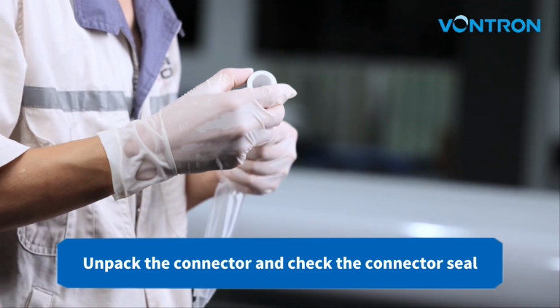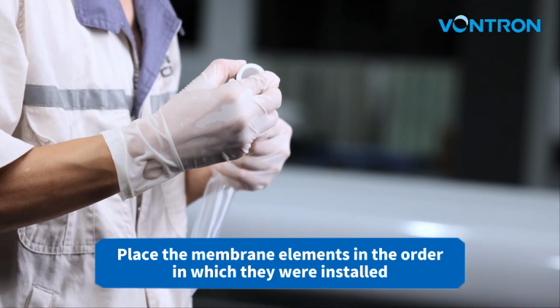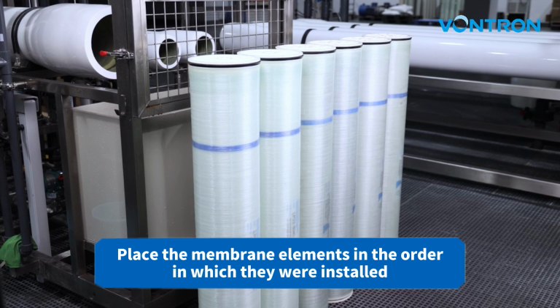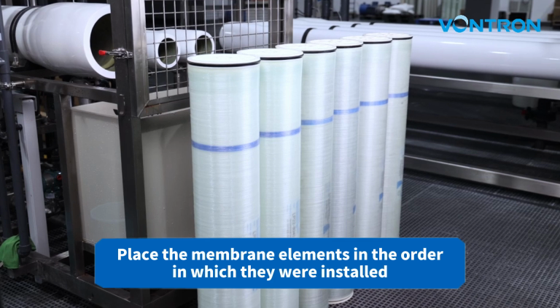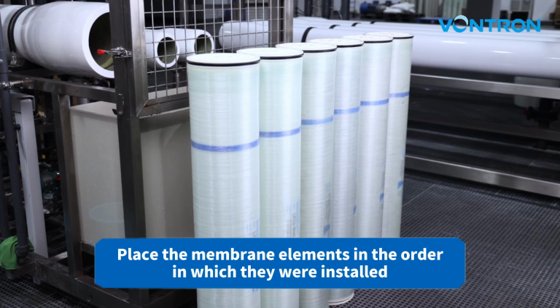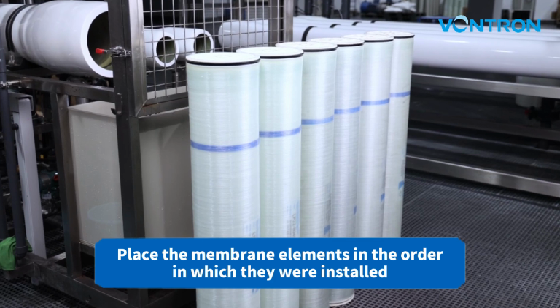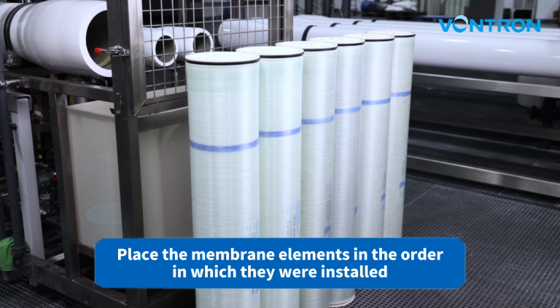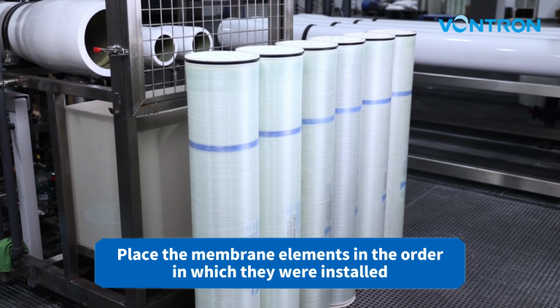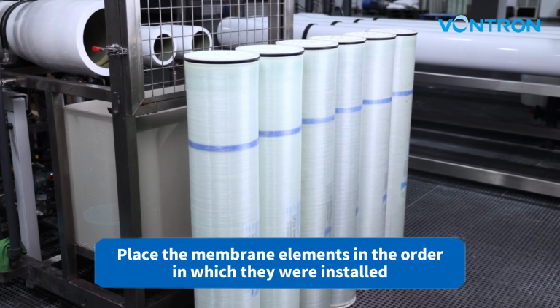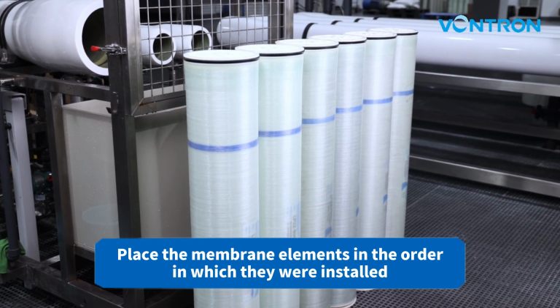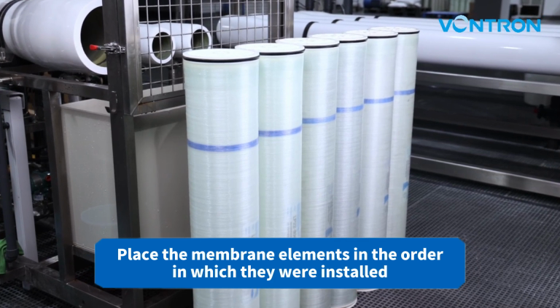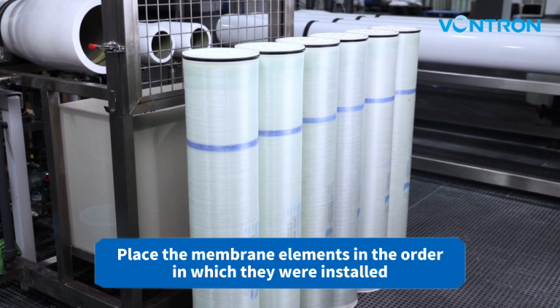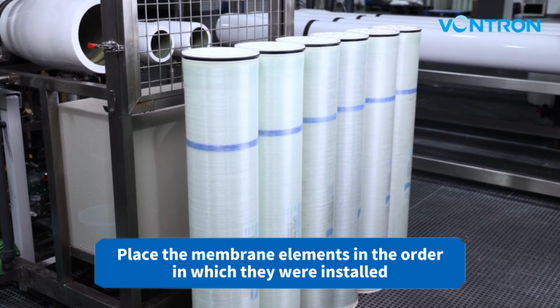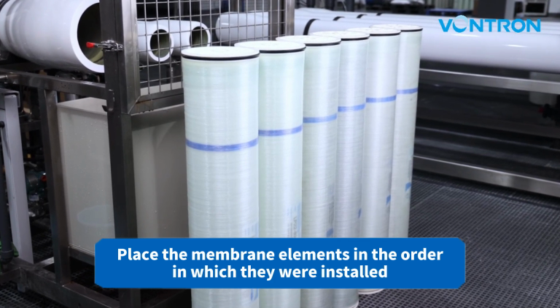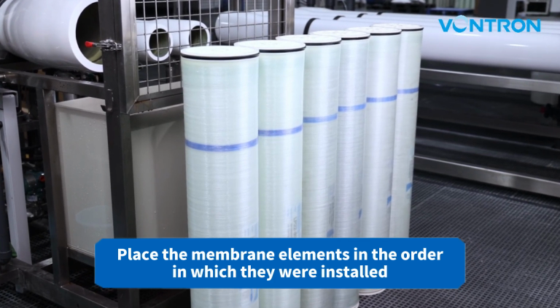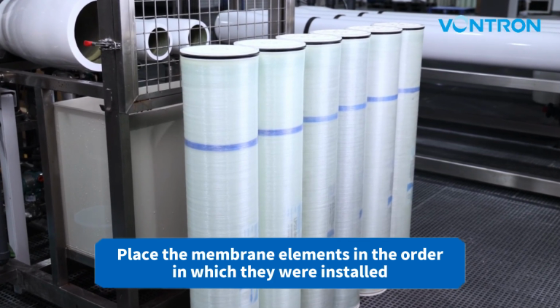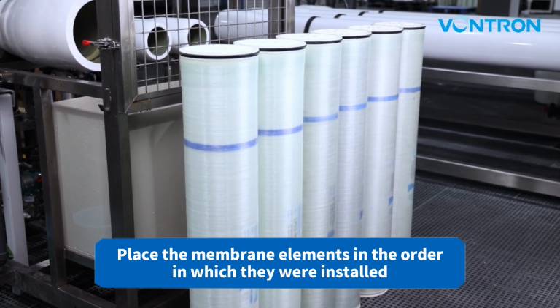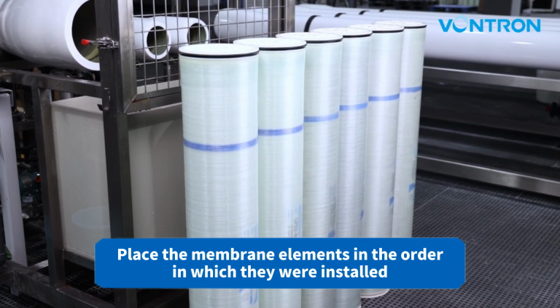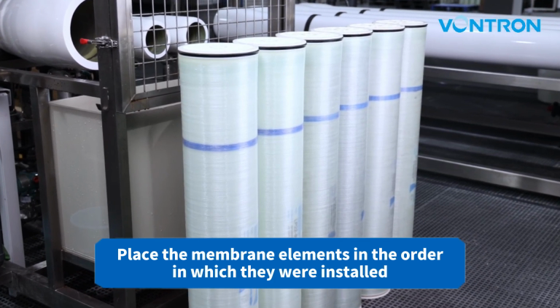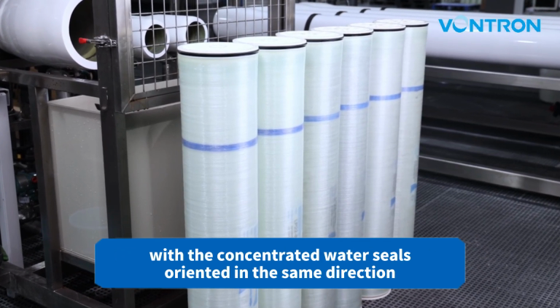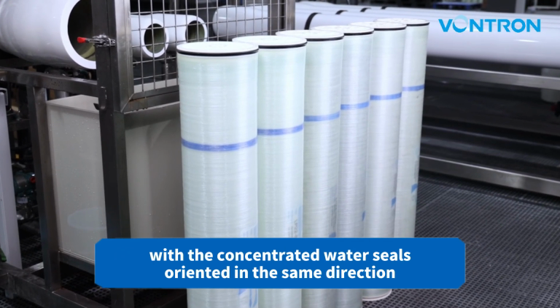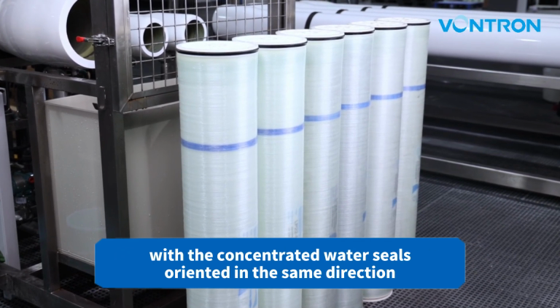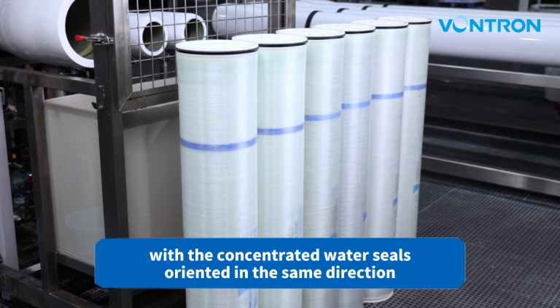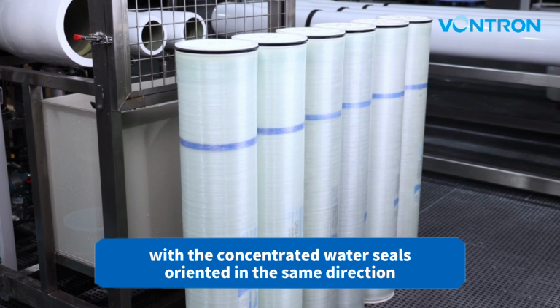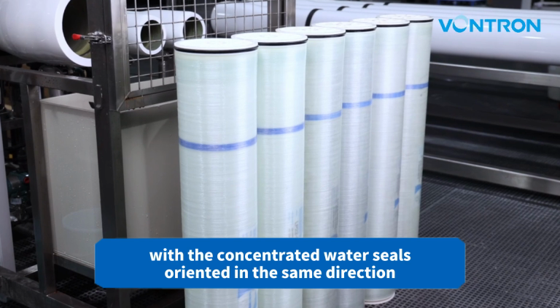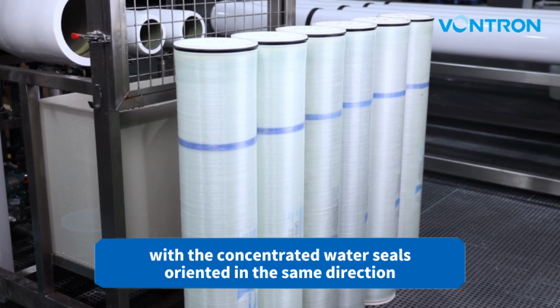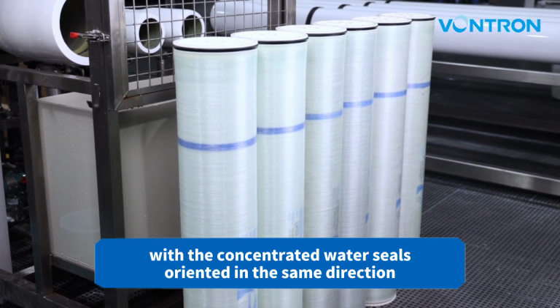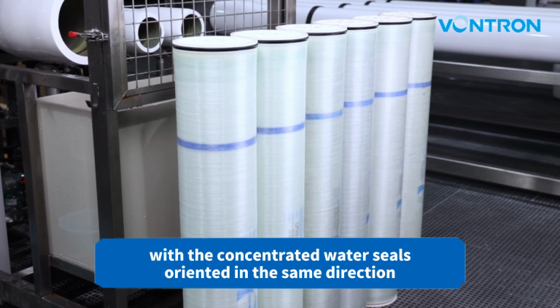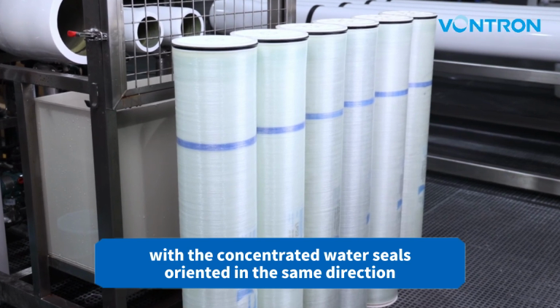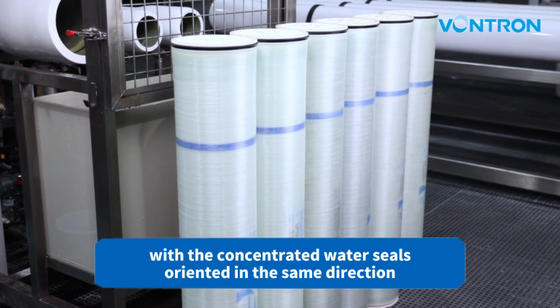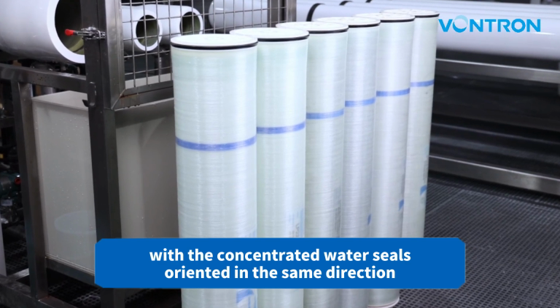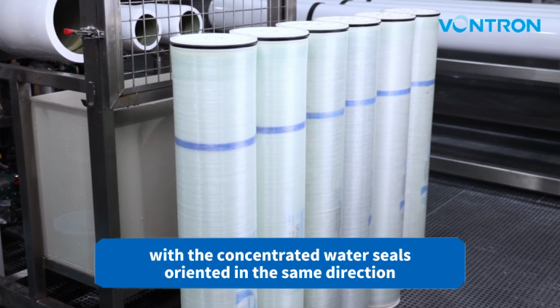Place the membrane elements in the order in which they were installed, with the concentrated water seals oriented in the same direction.